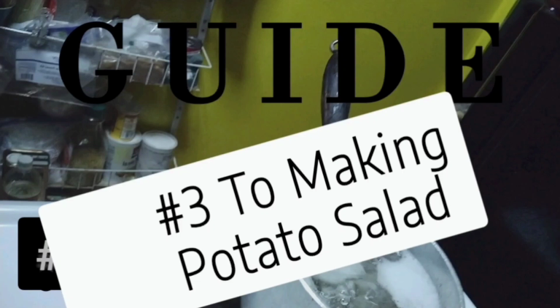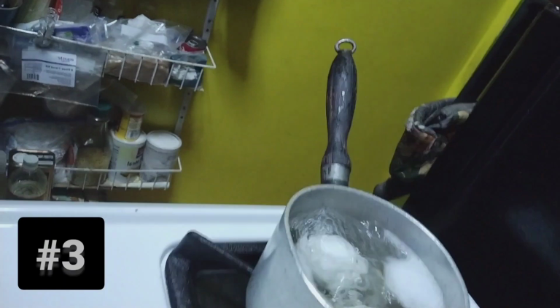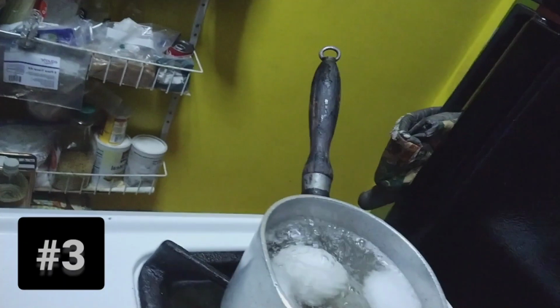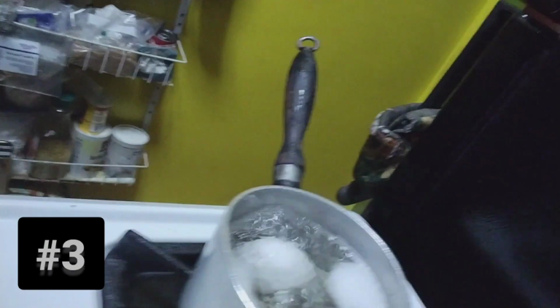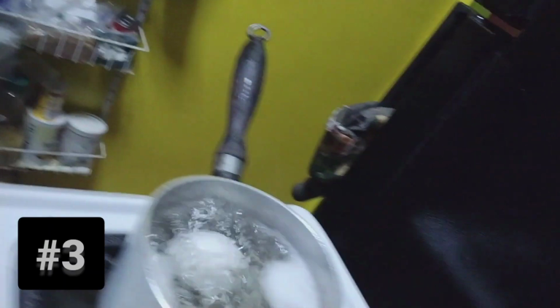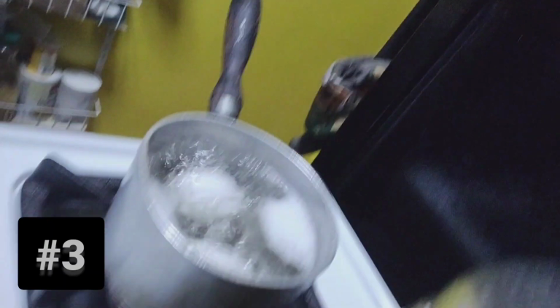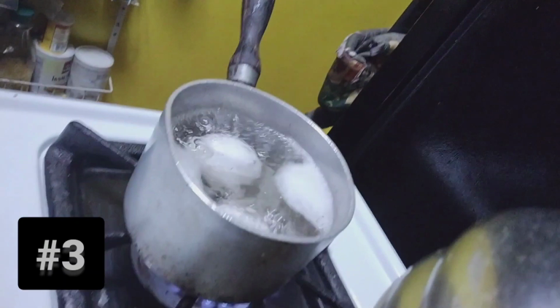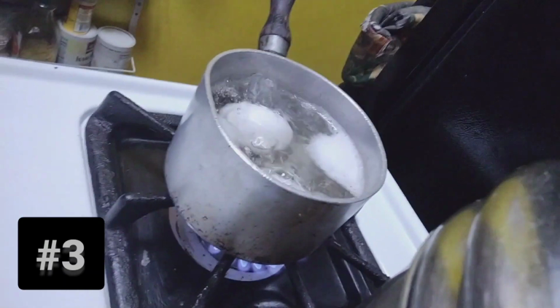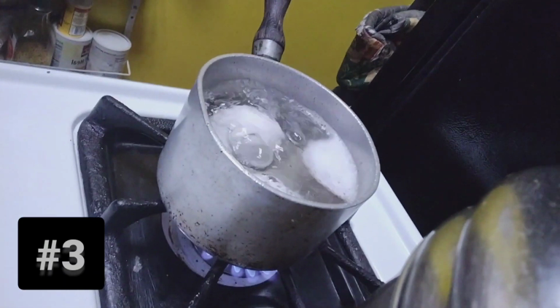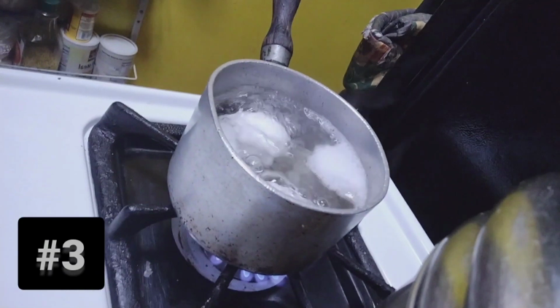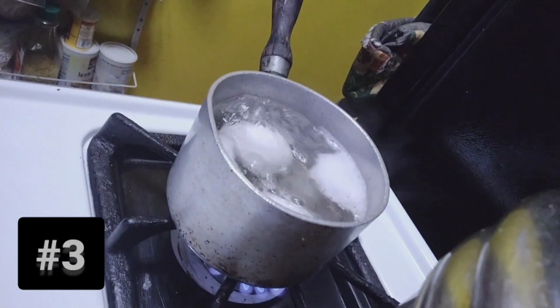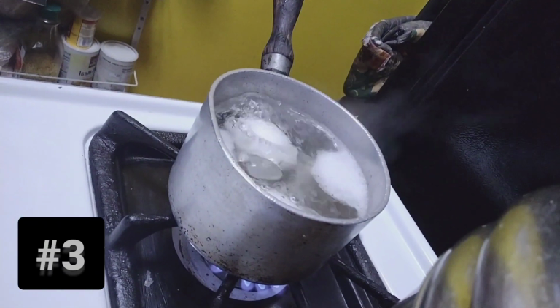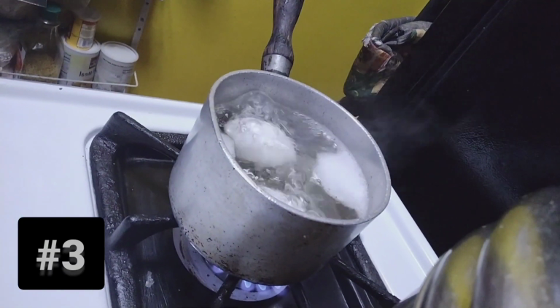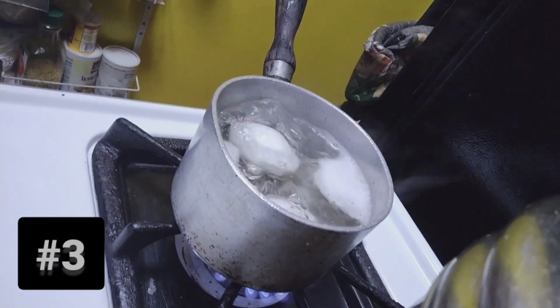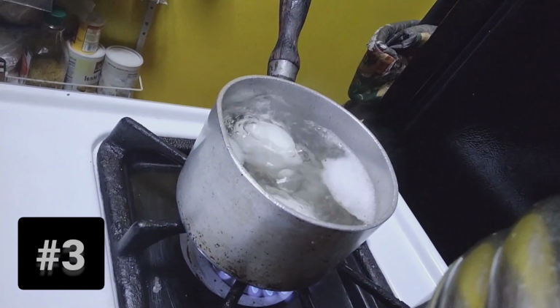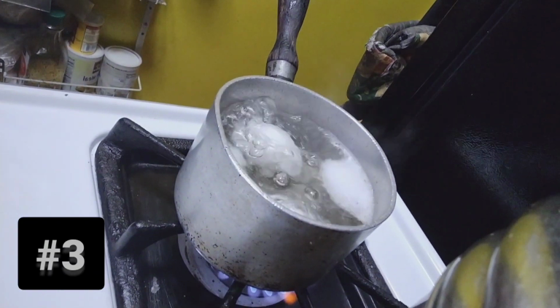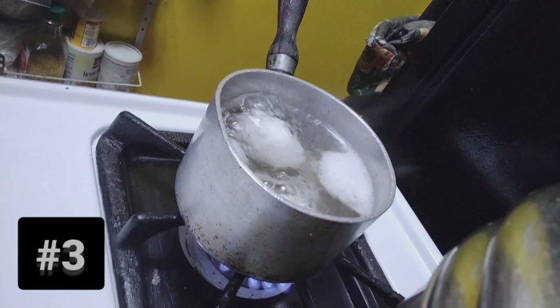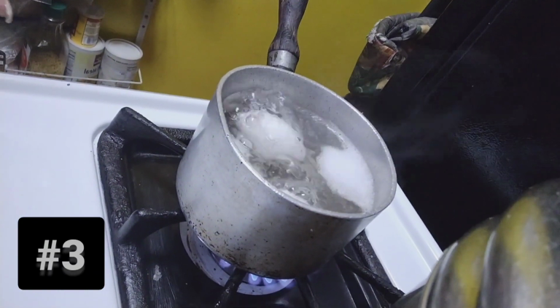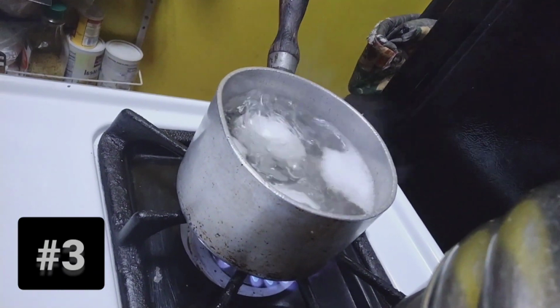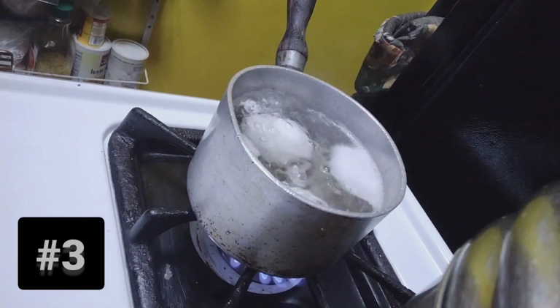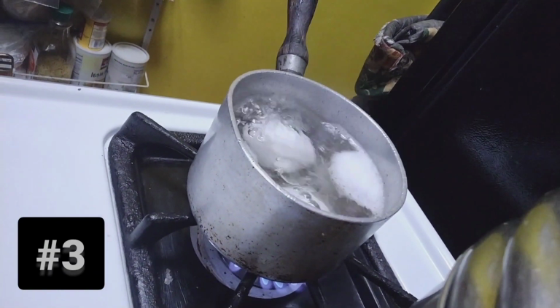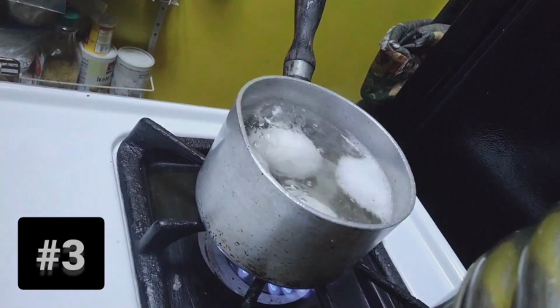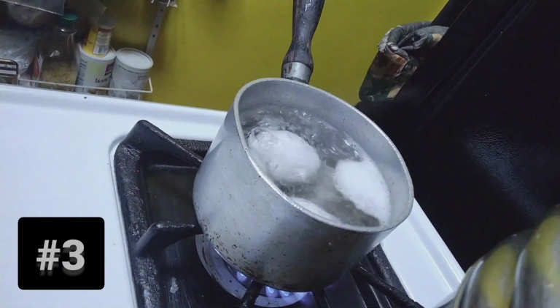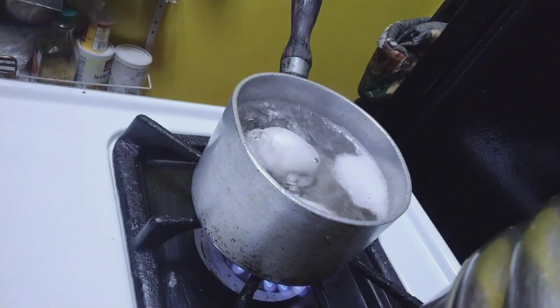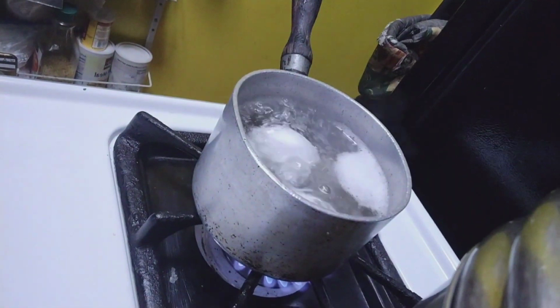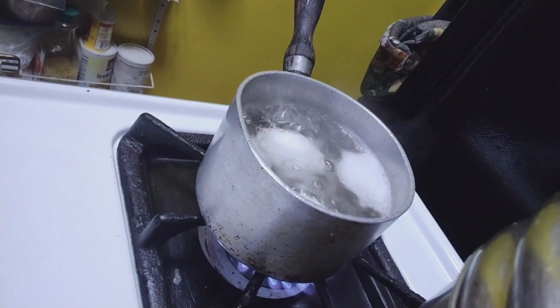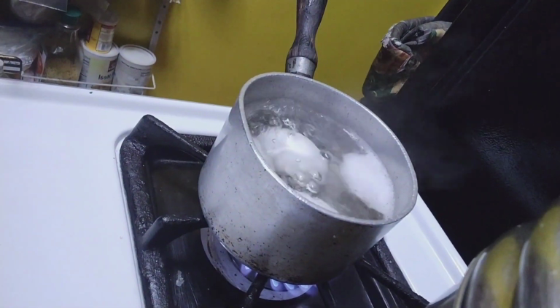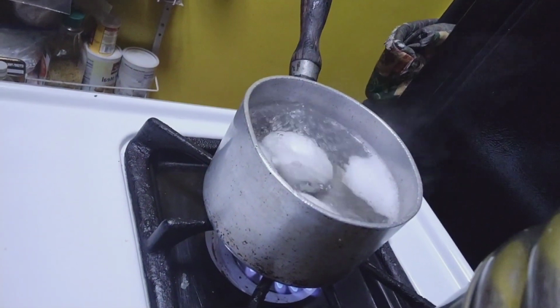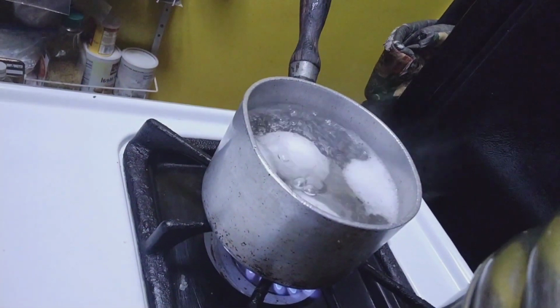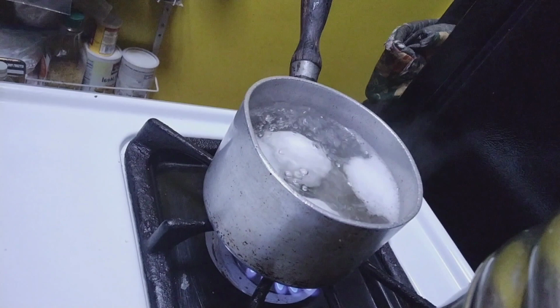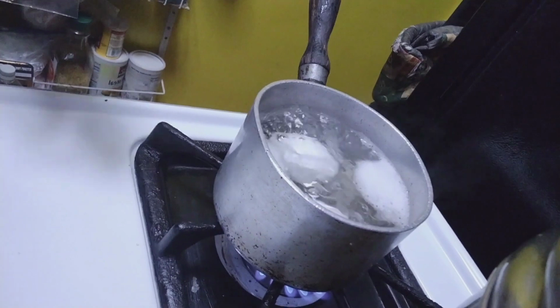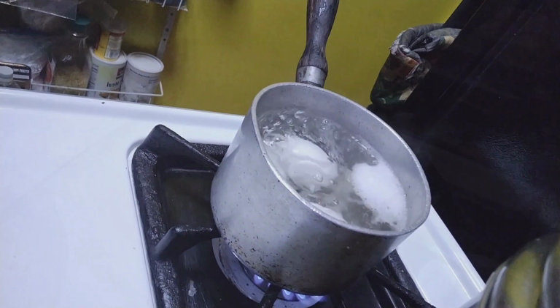My eggs are boiling. I really should have put them in with the potatoes when I was boiling them, but I forgot.